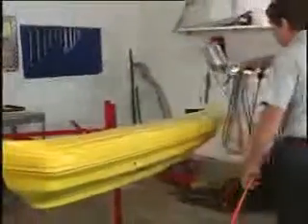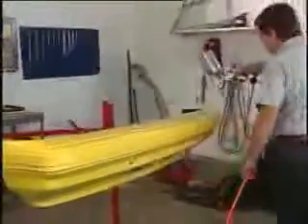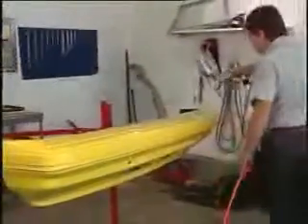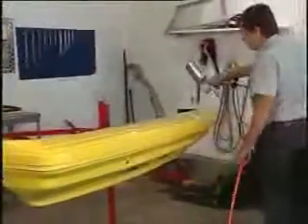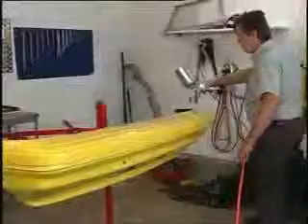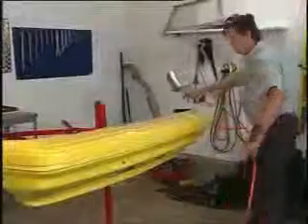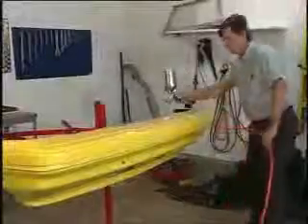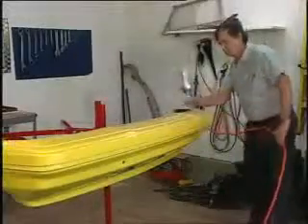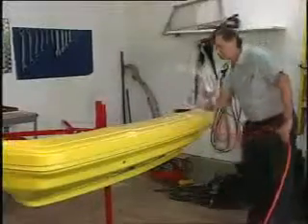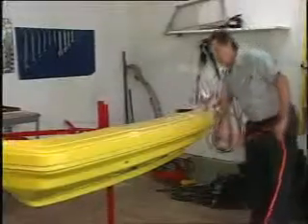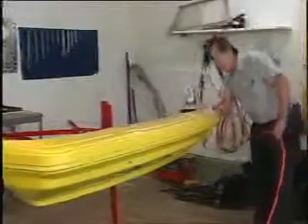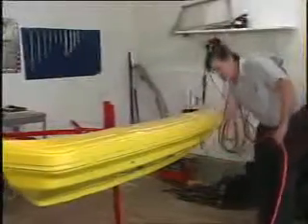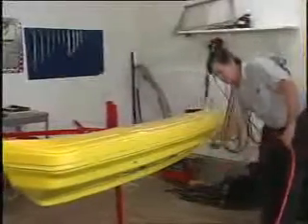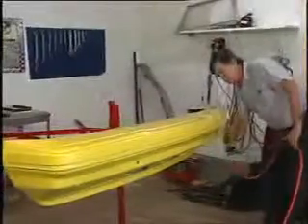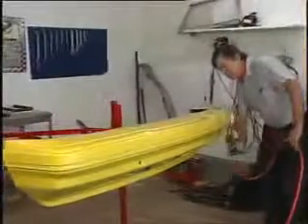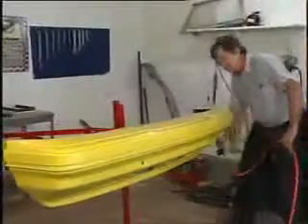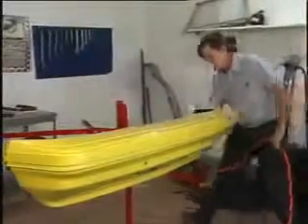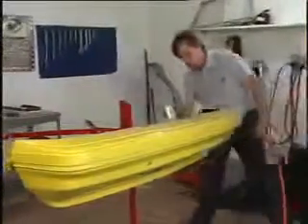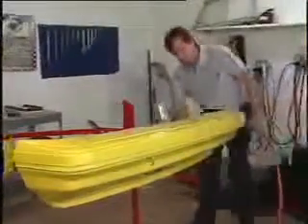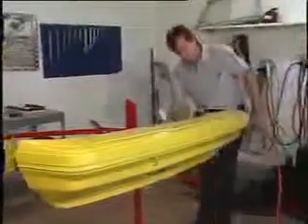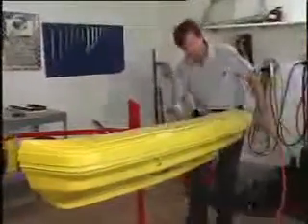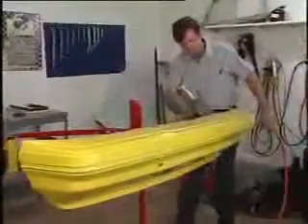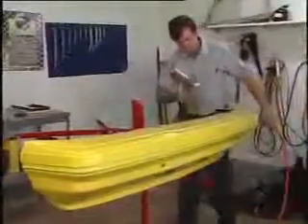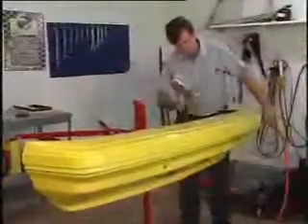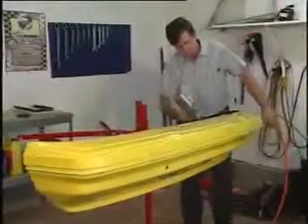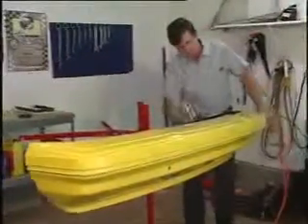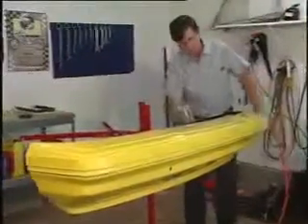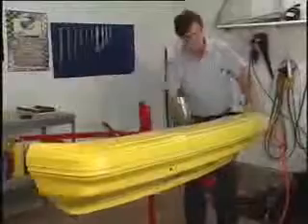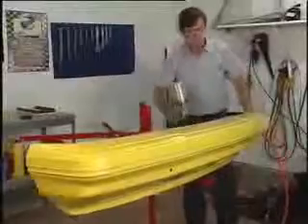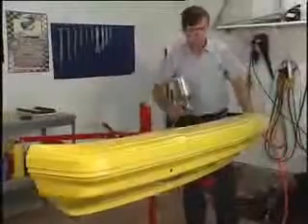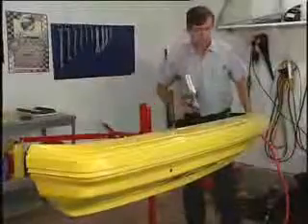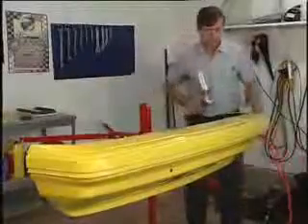Painting on the bumper tree is truly its best feature, as you have easy access to the front, sides, and back of the bumper cover.